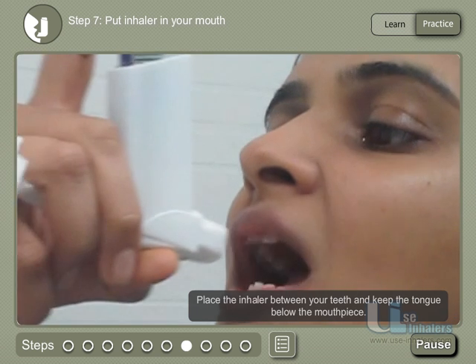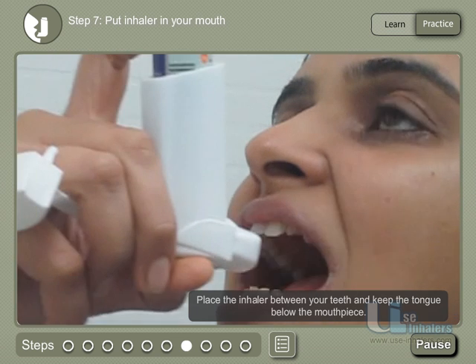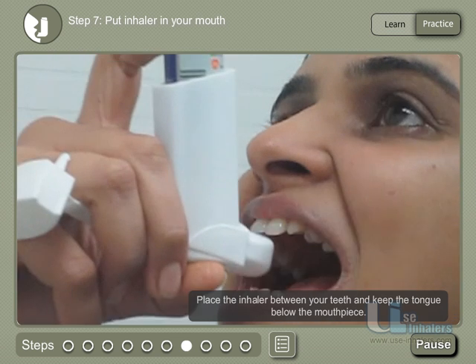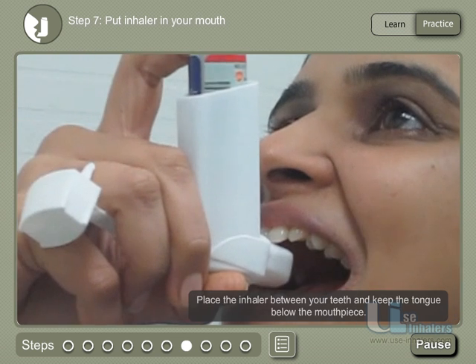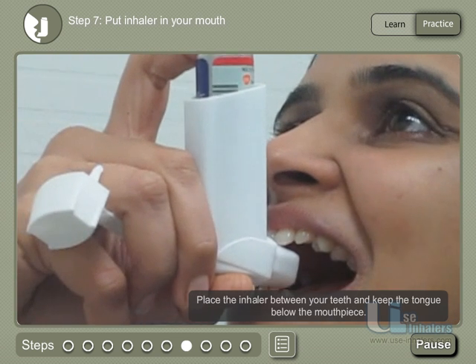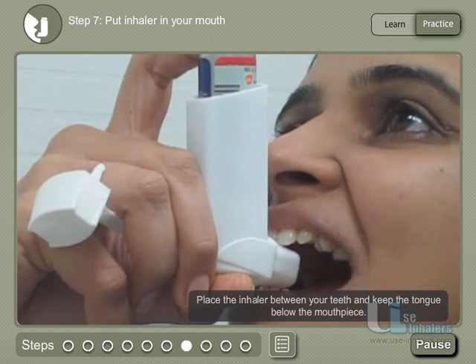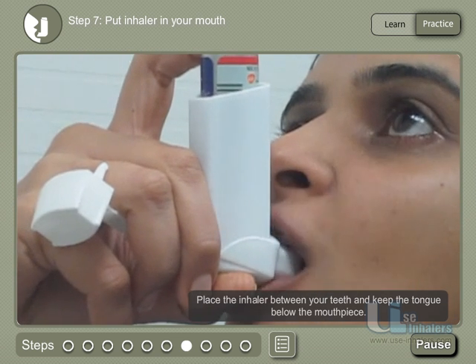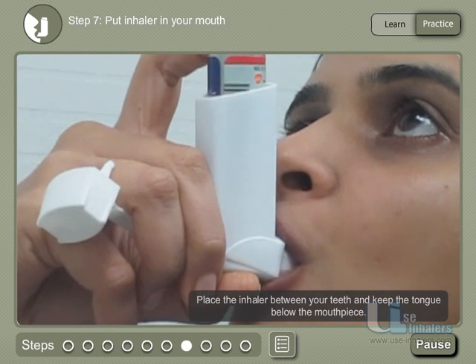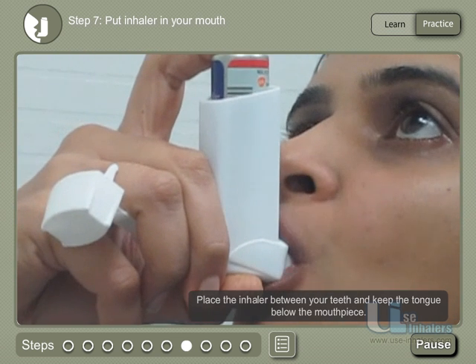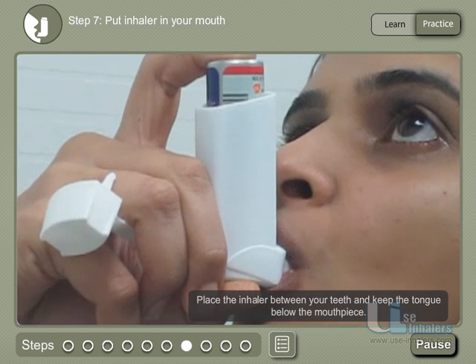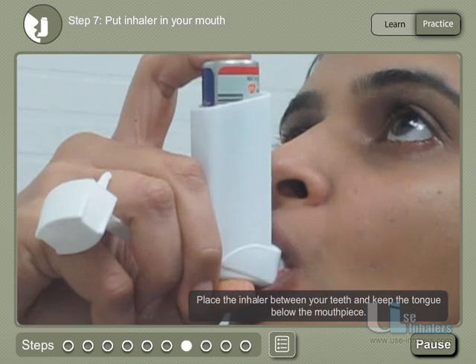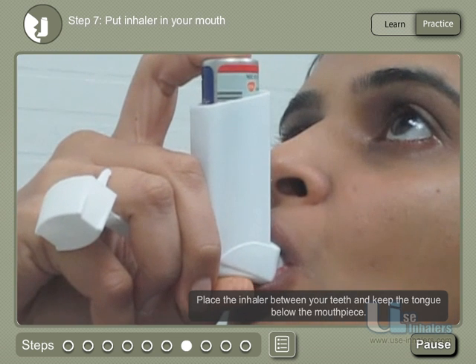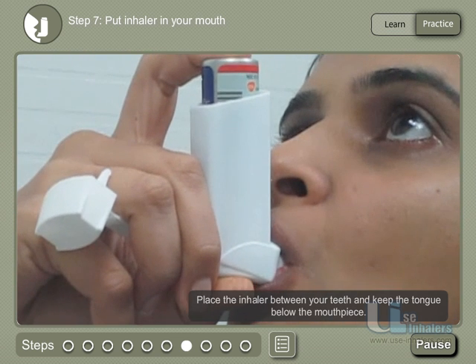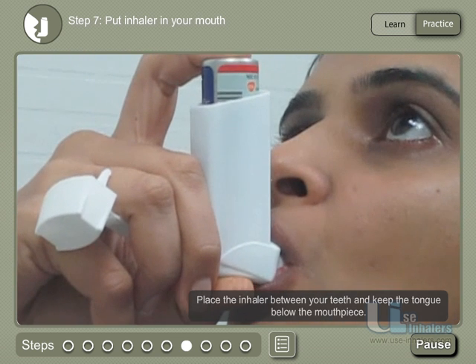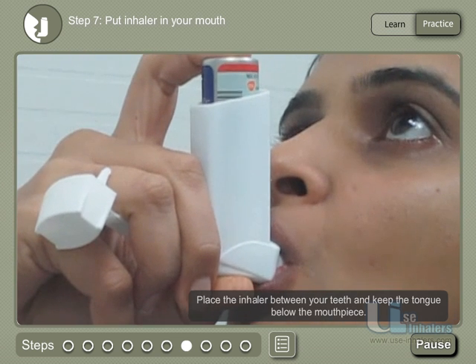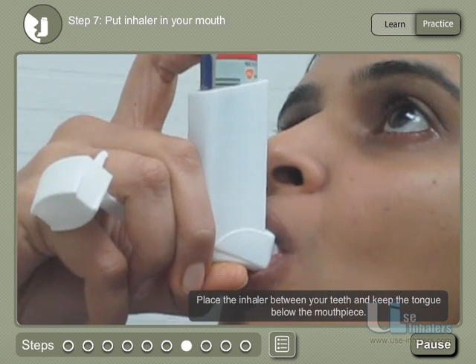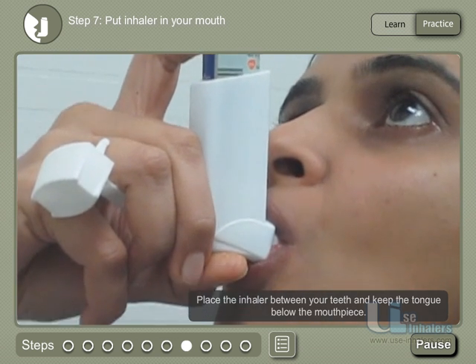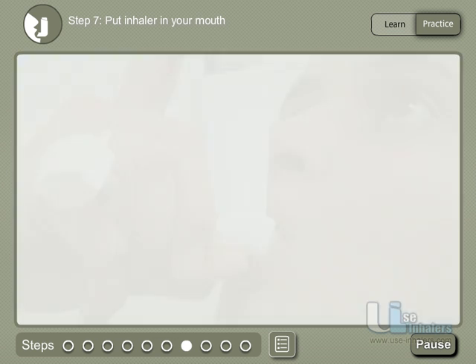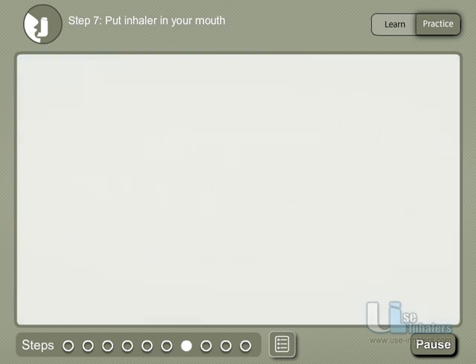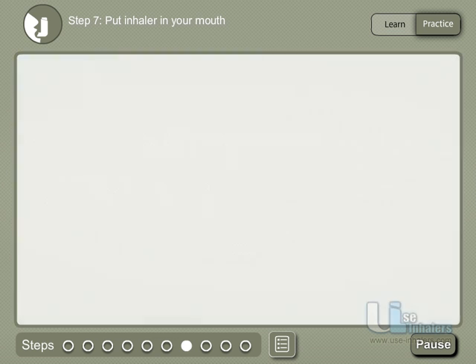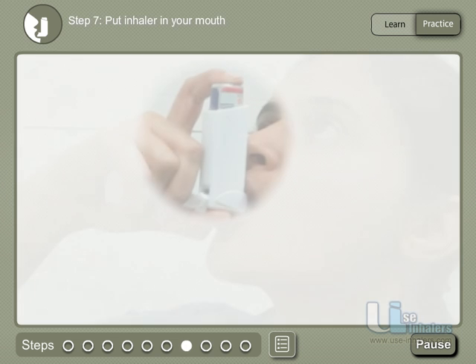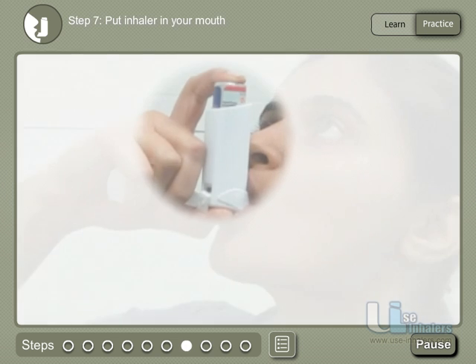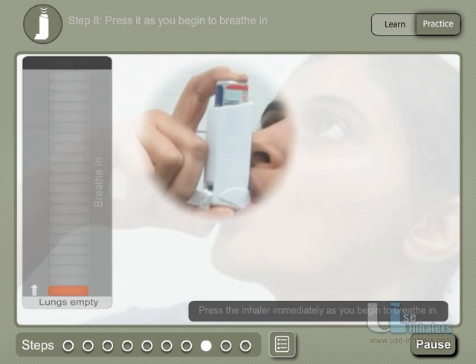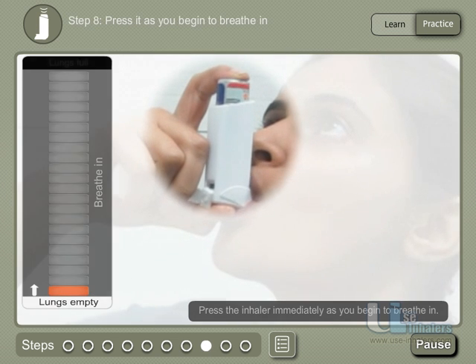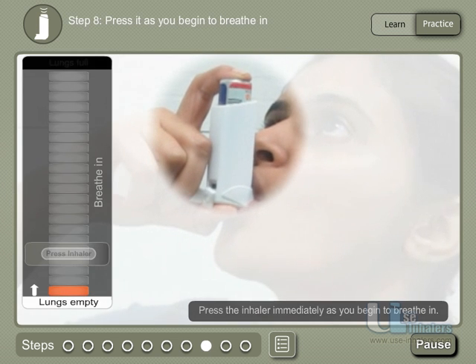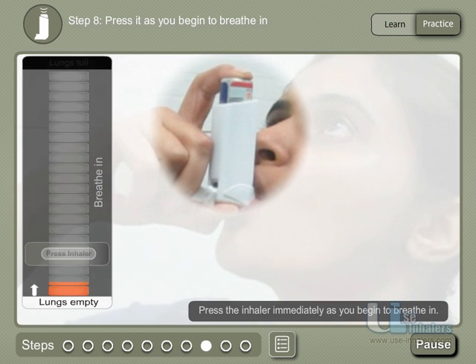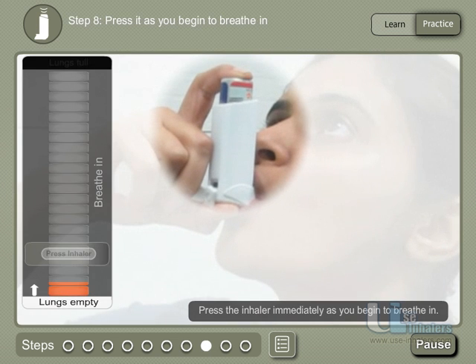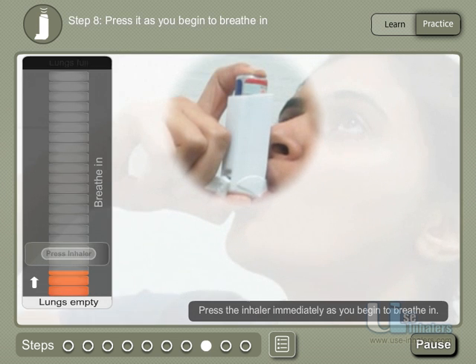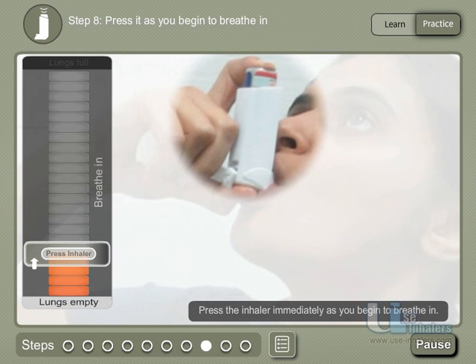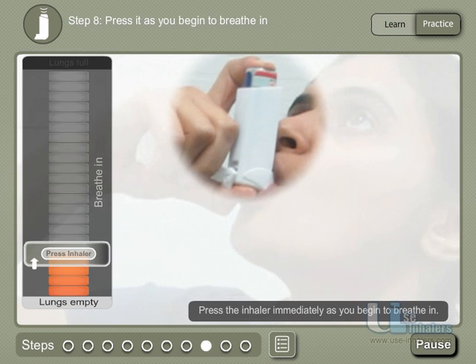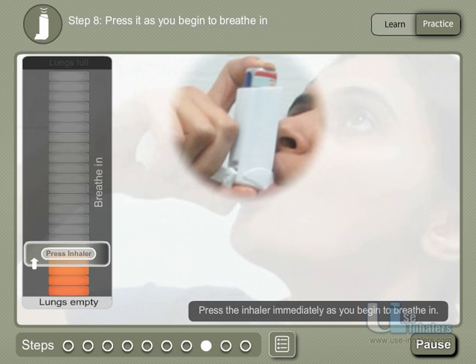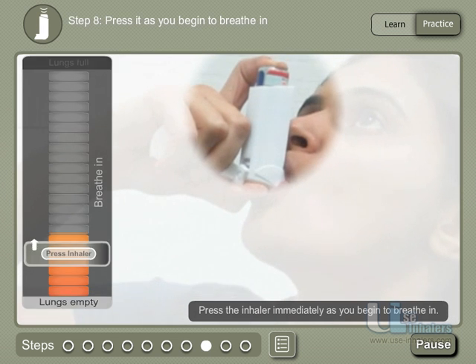Learn and practice when to press your inhaler from the real instructor in our Learn to Inhale tool.